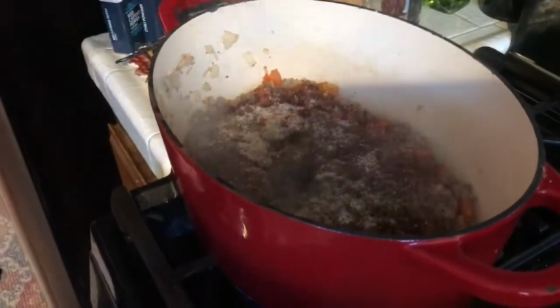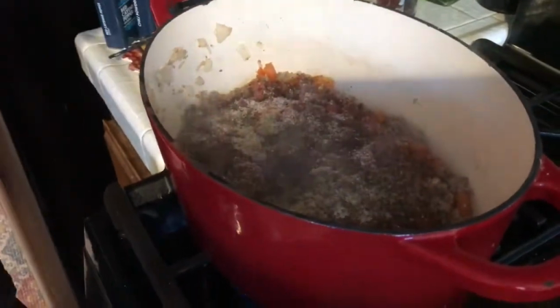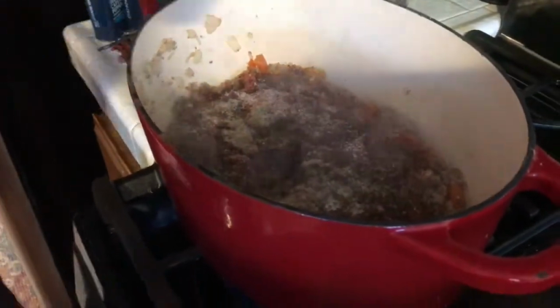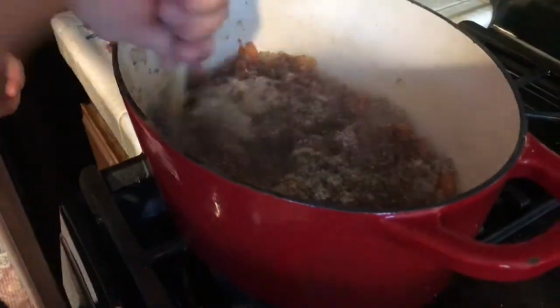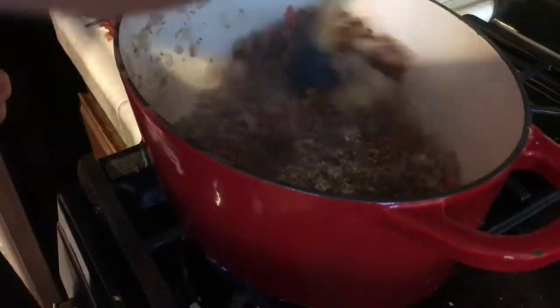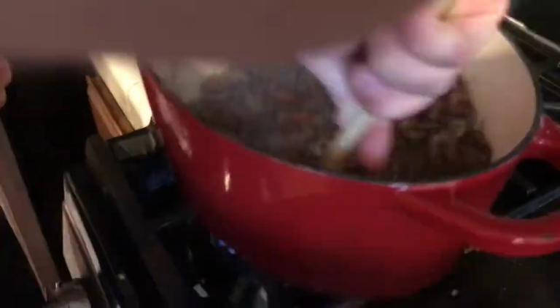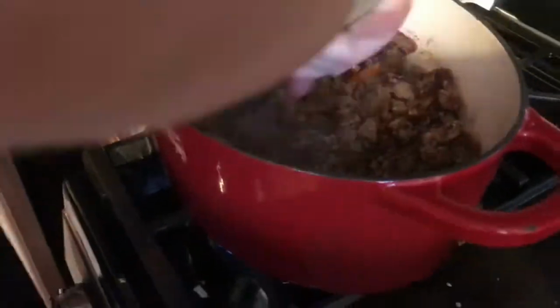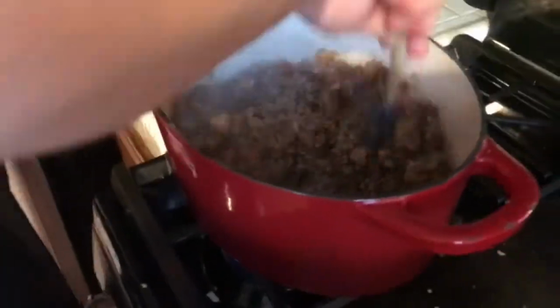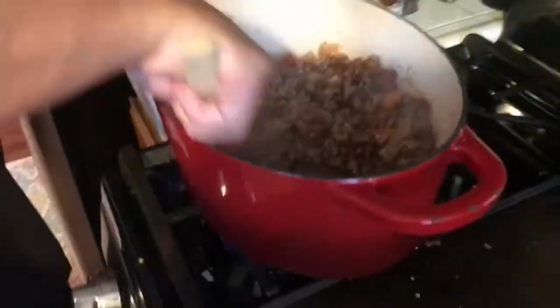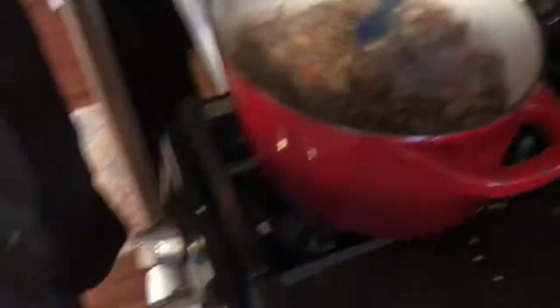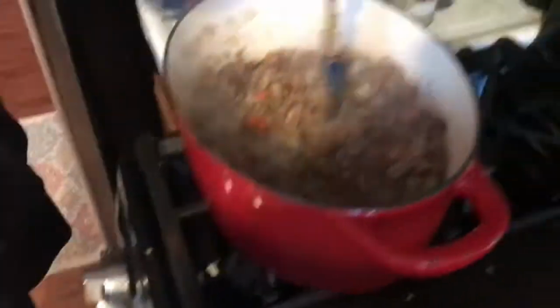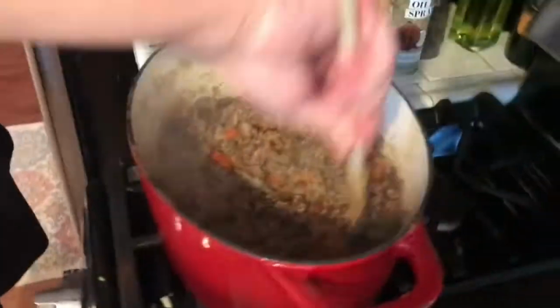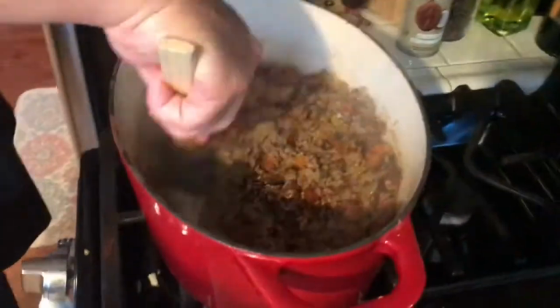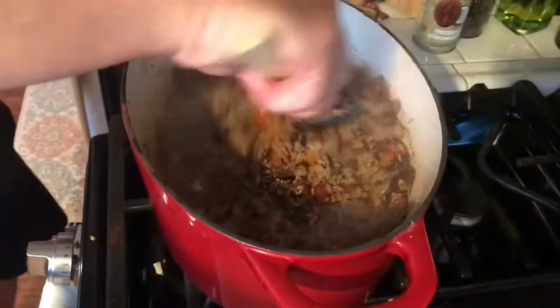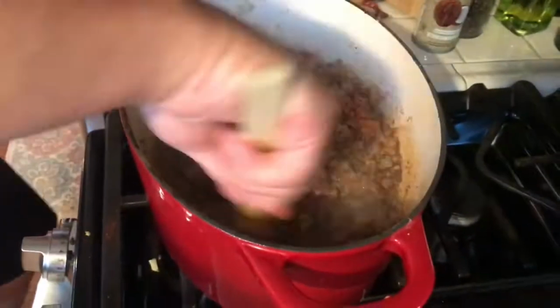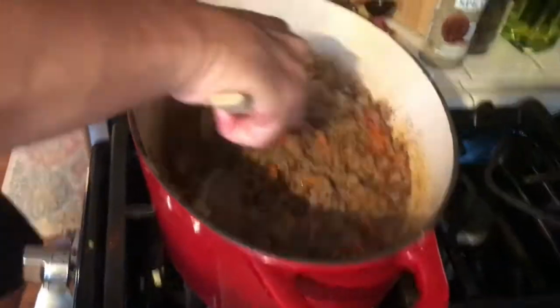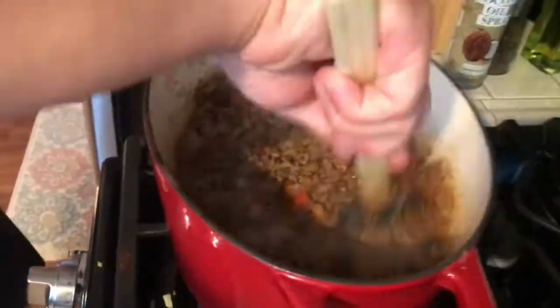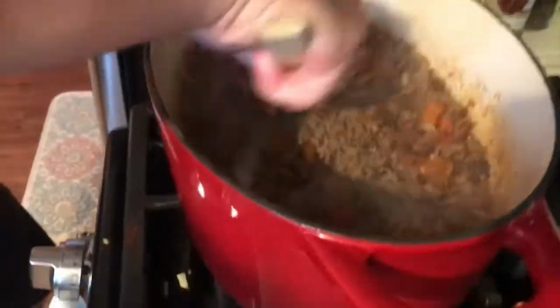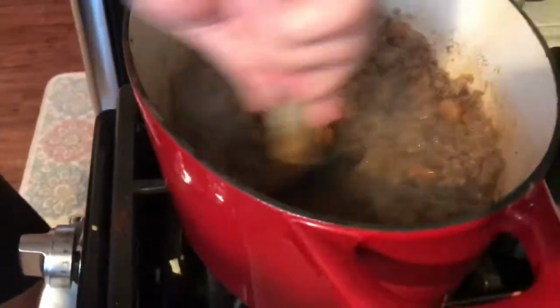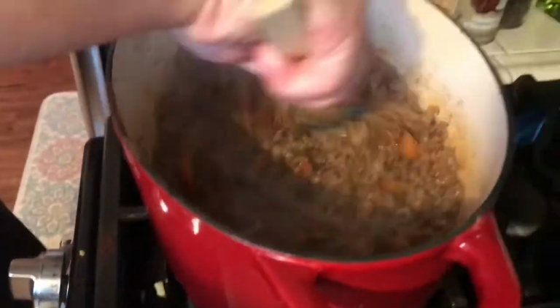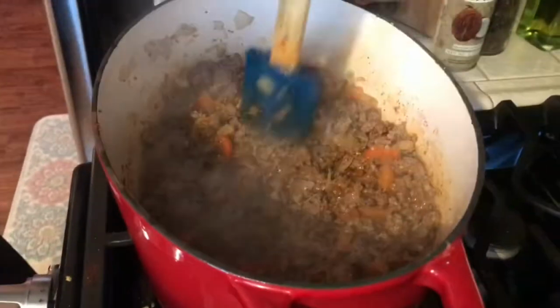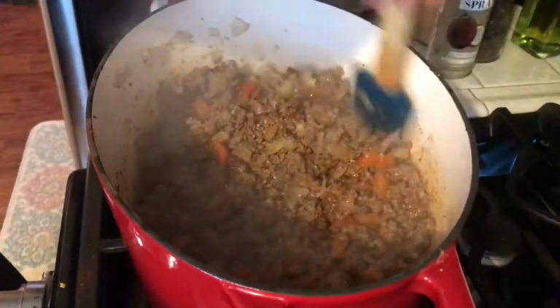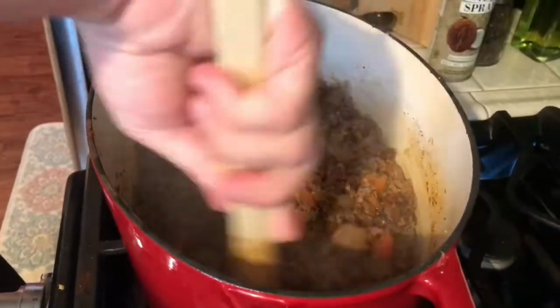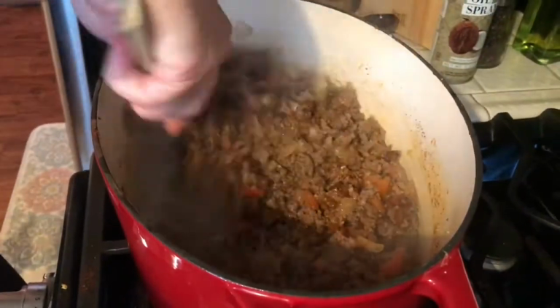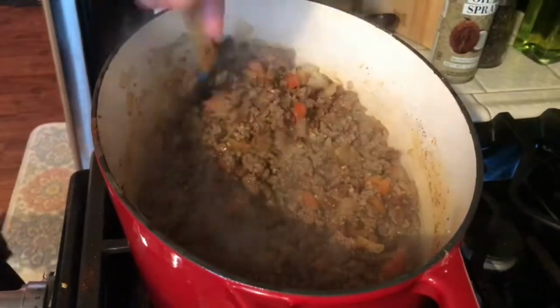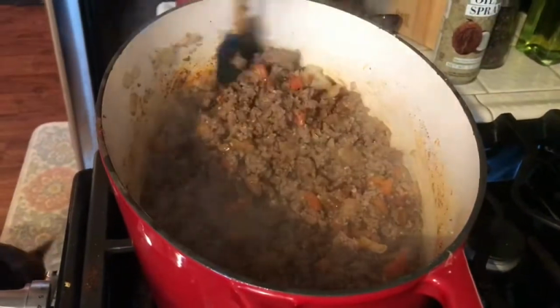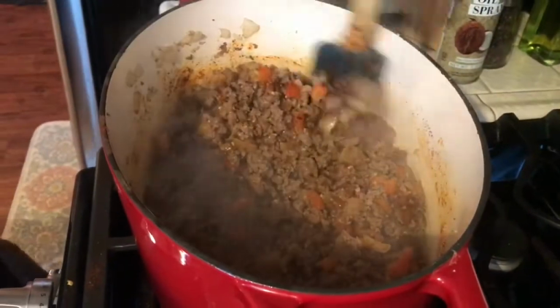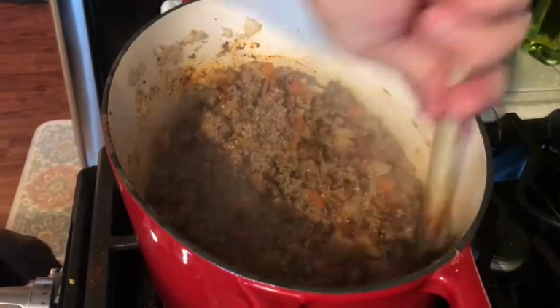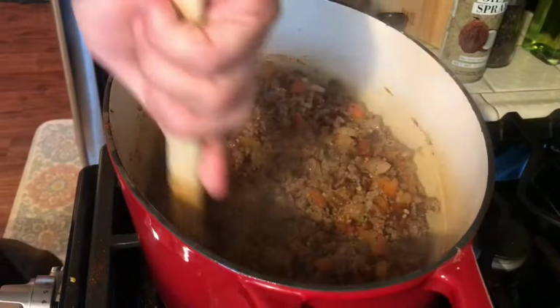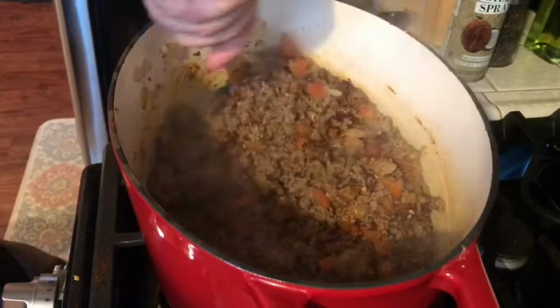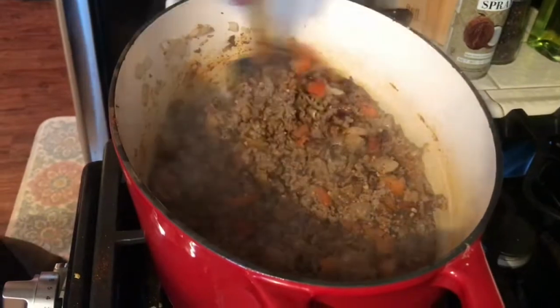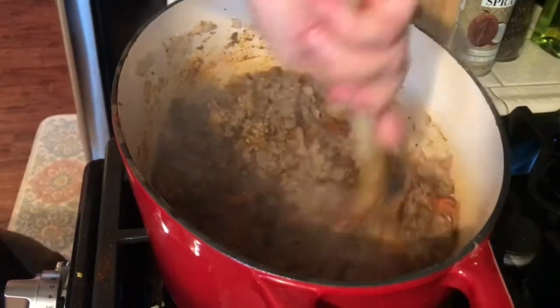Once you add all the seasonings, you're just gonna want to stir it all together for about 20 seconds.